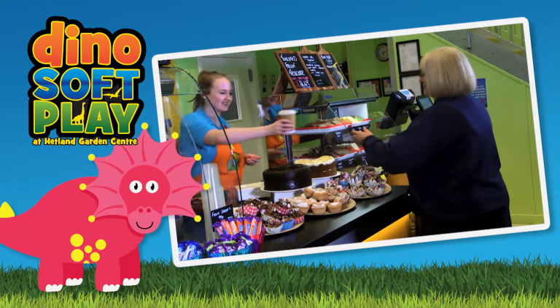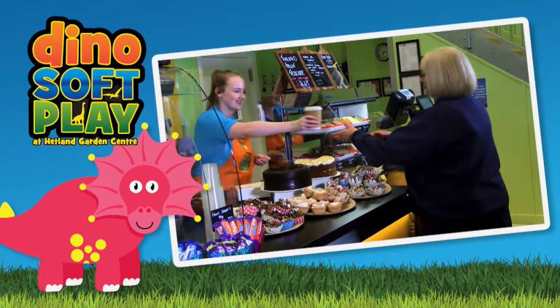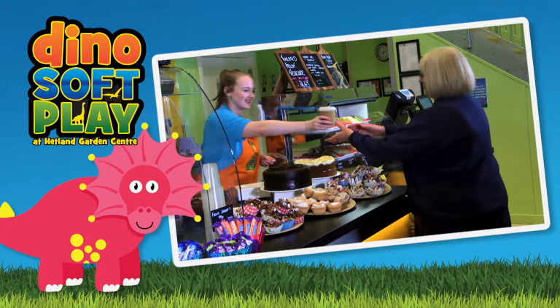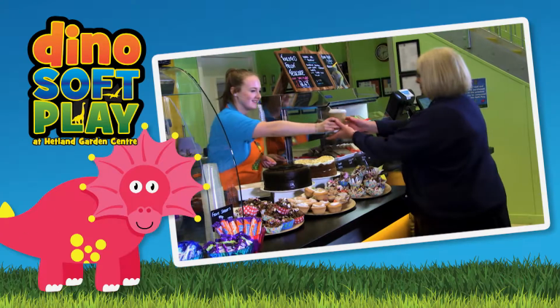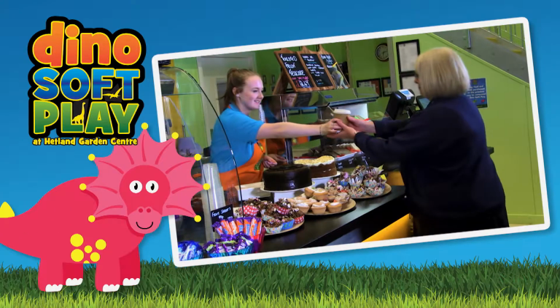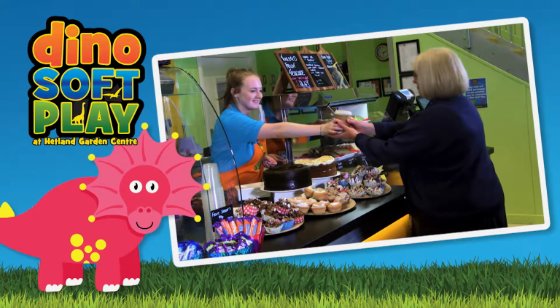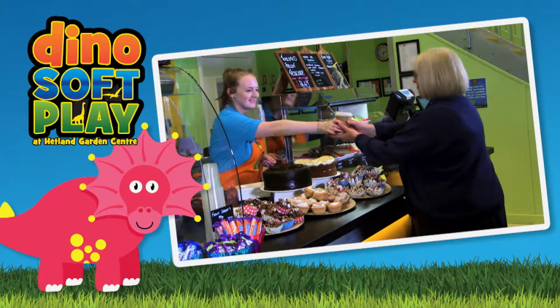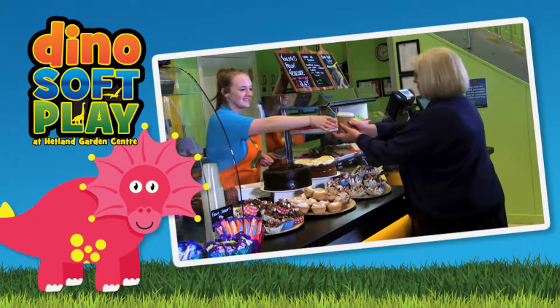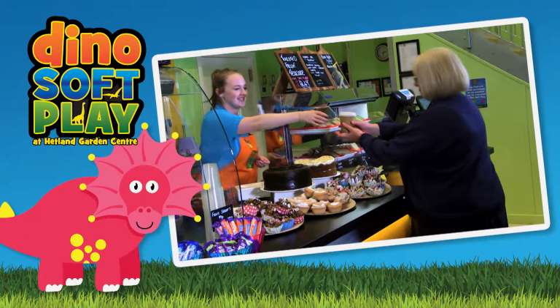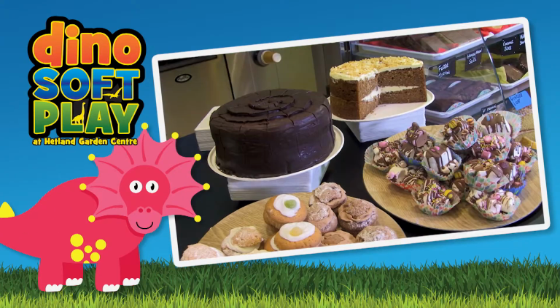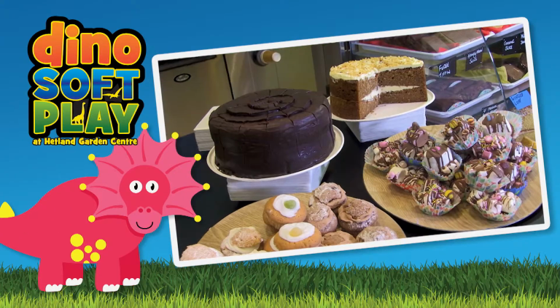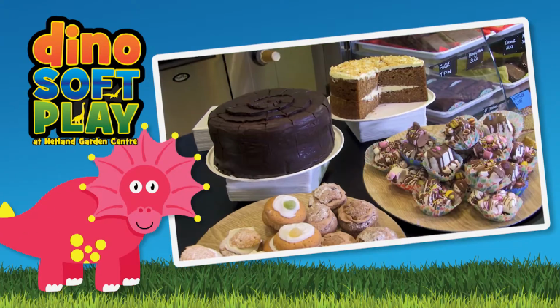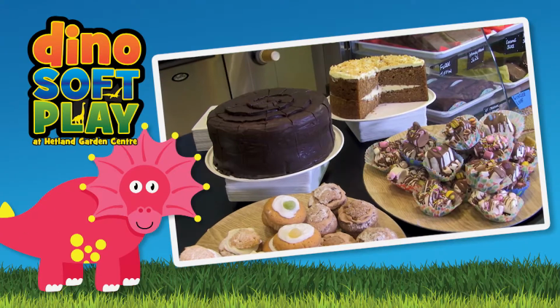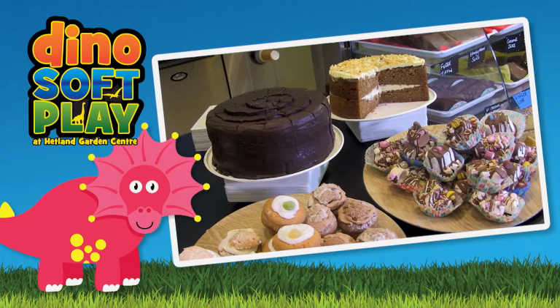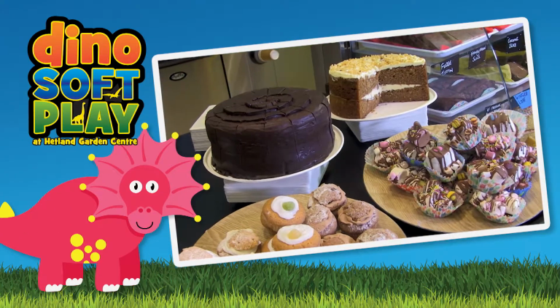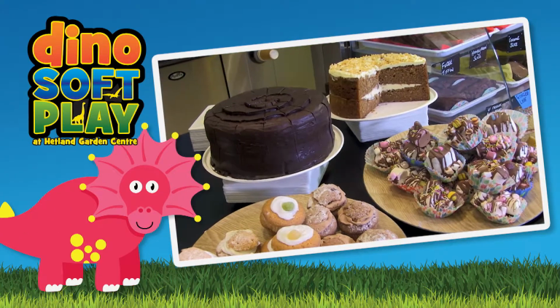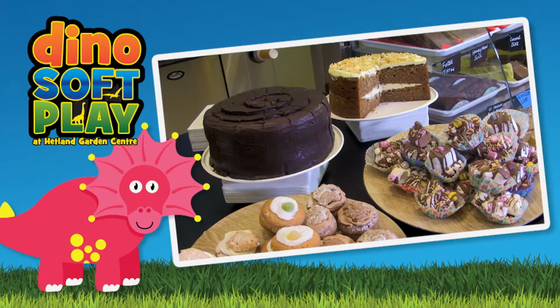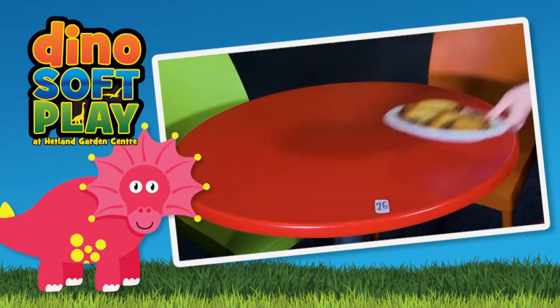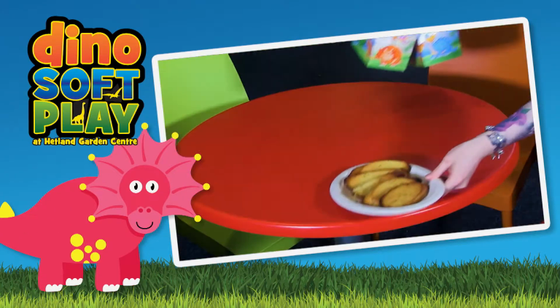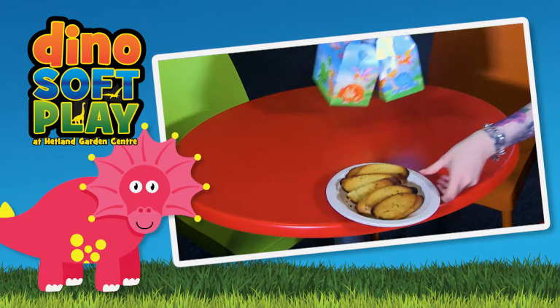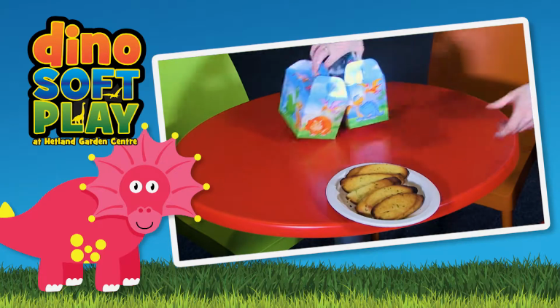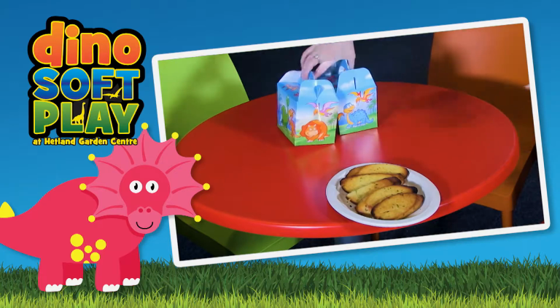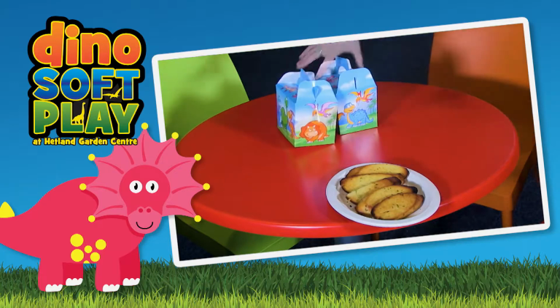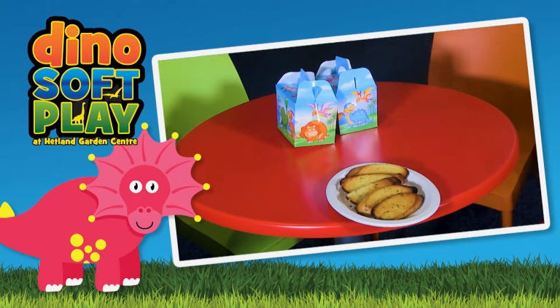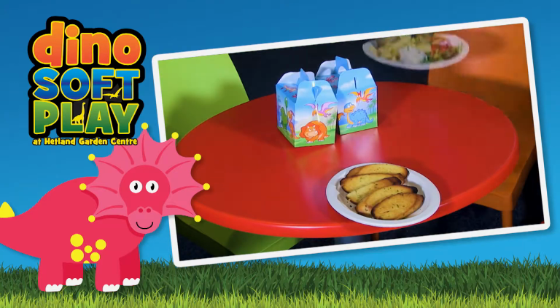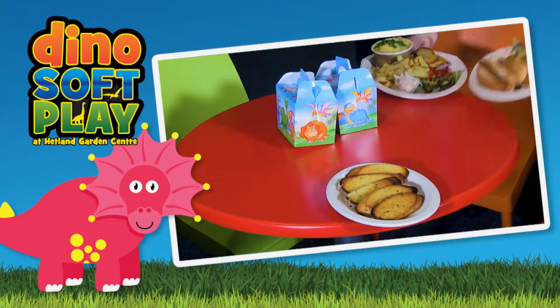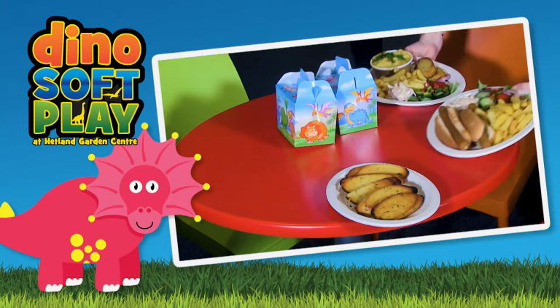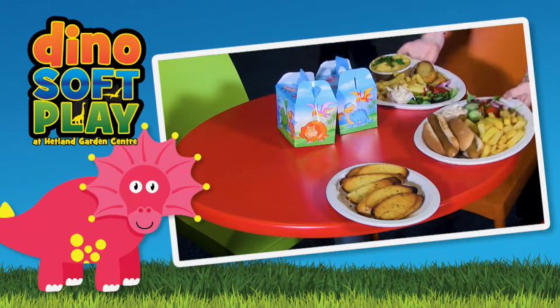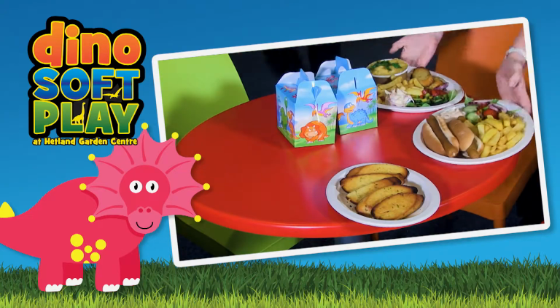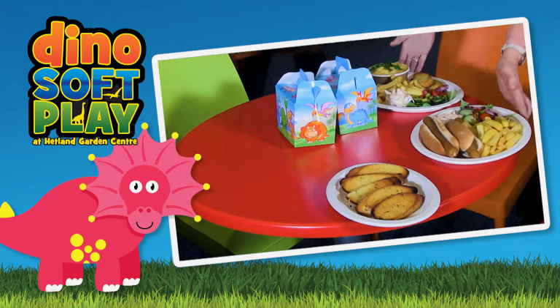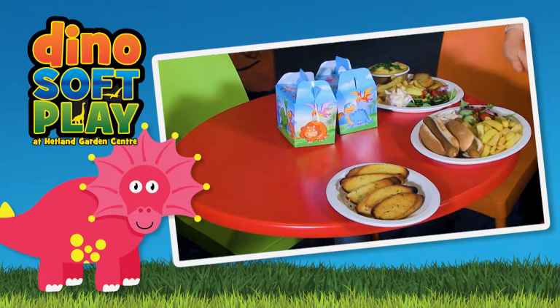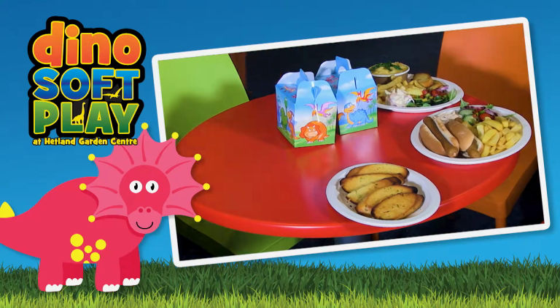Feeling peckish? Our Dinky Dinos Diner is full of tasty treats, from snacks to full meals.